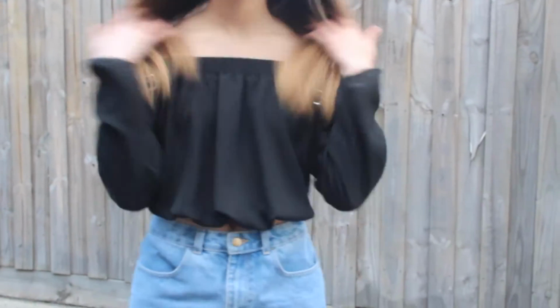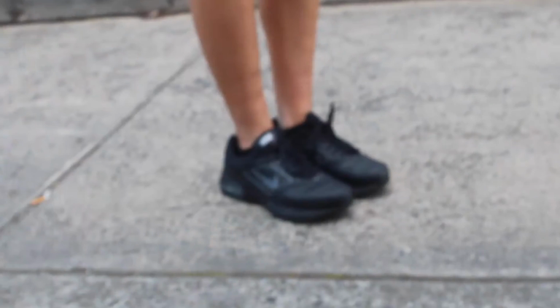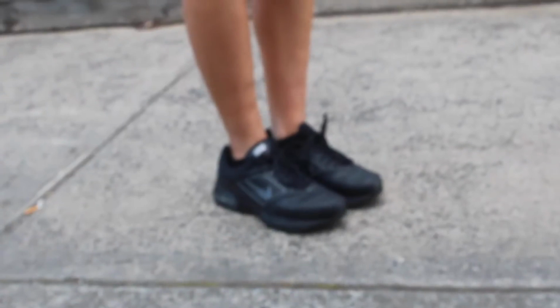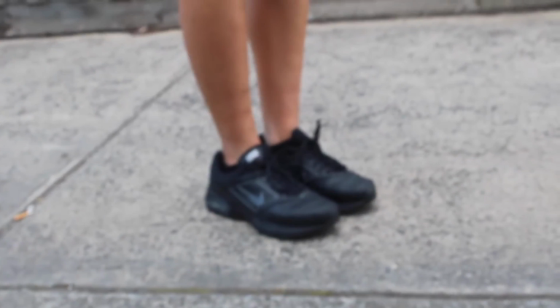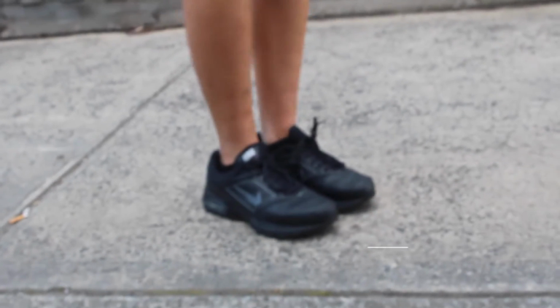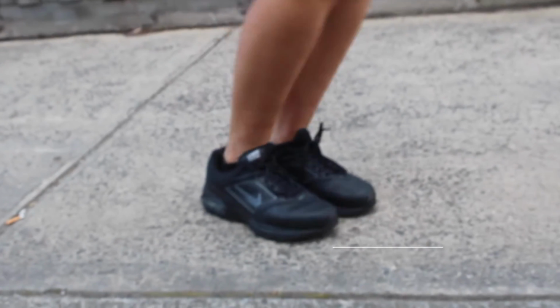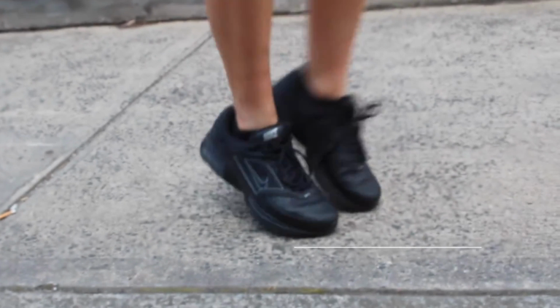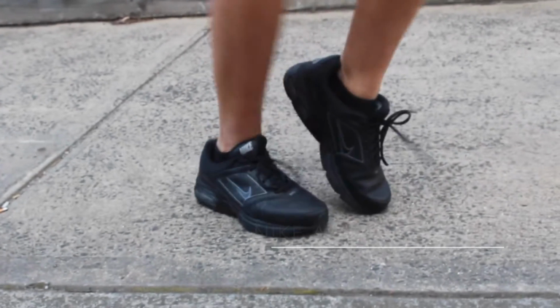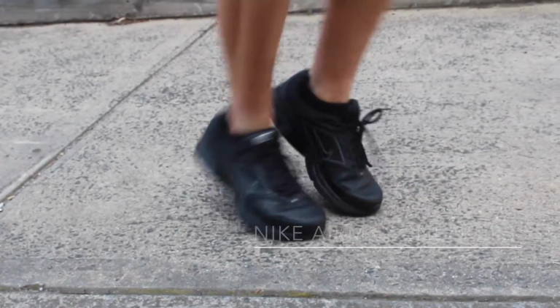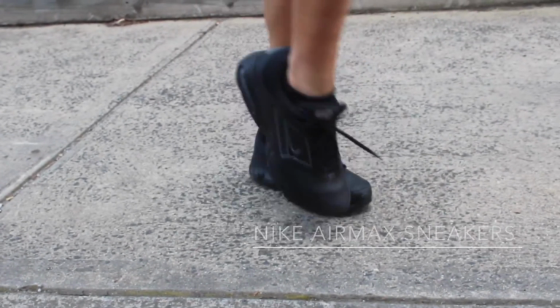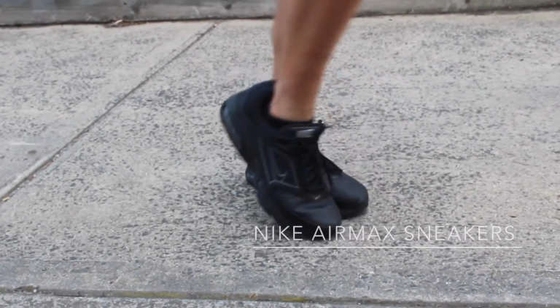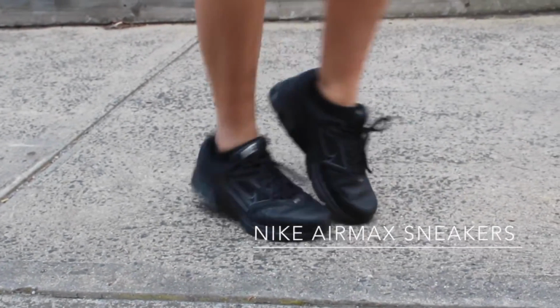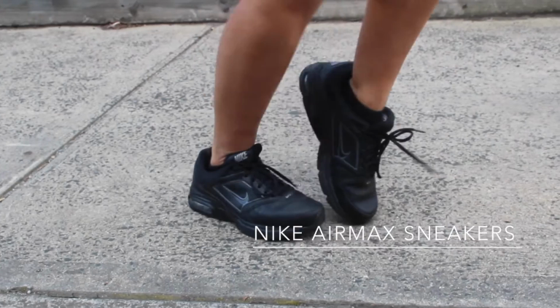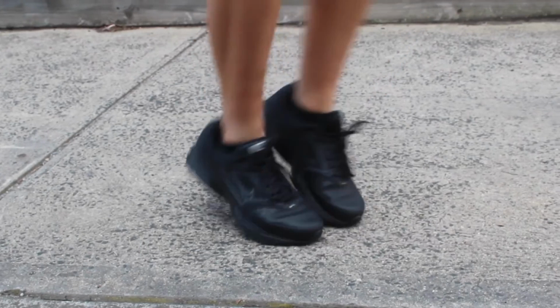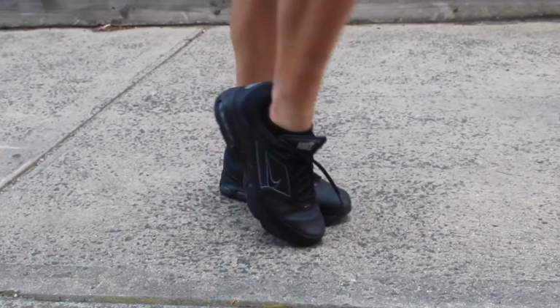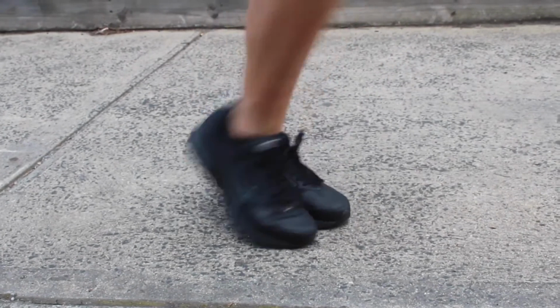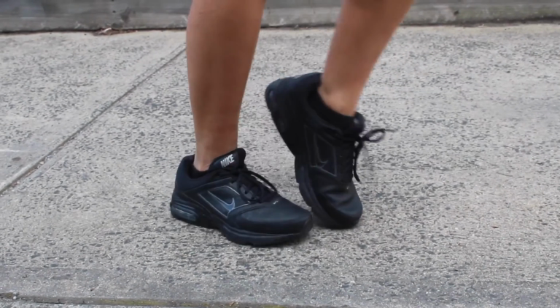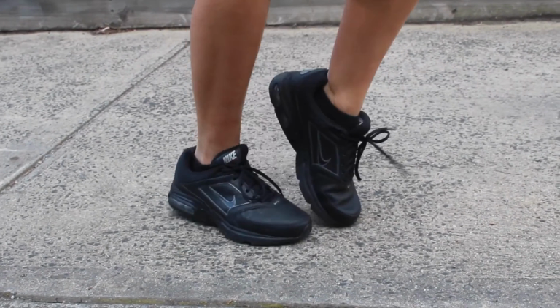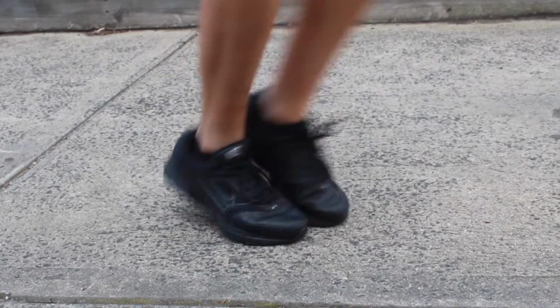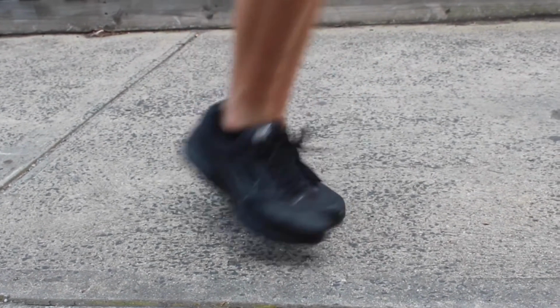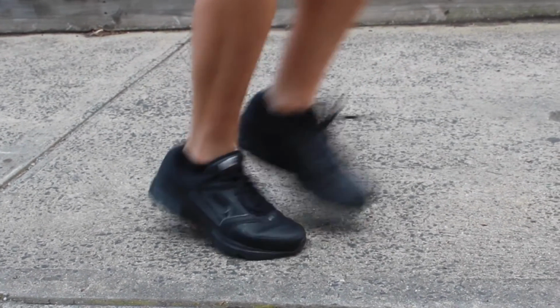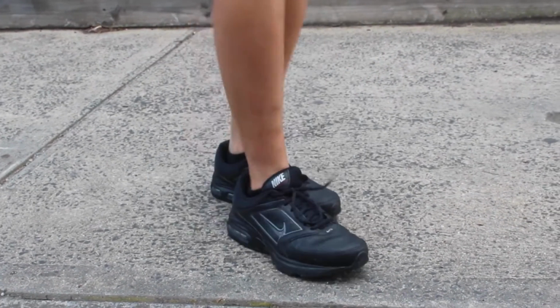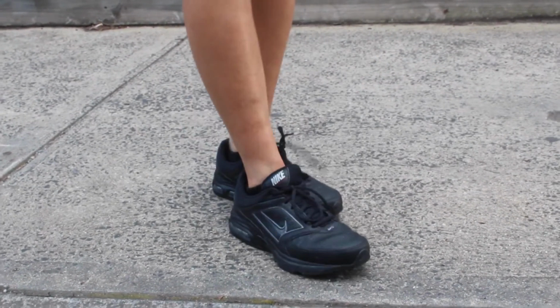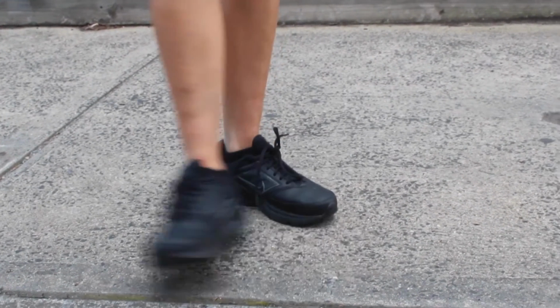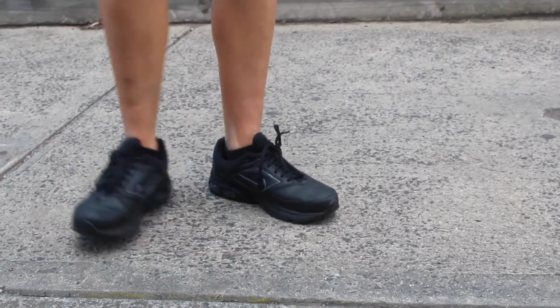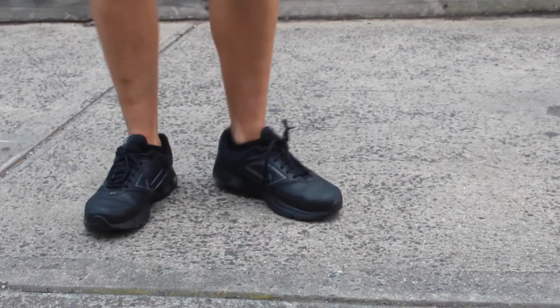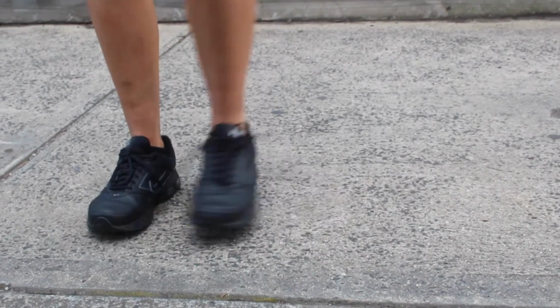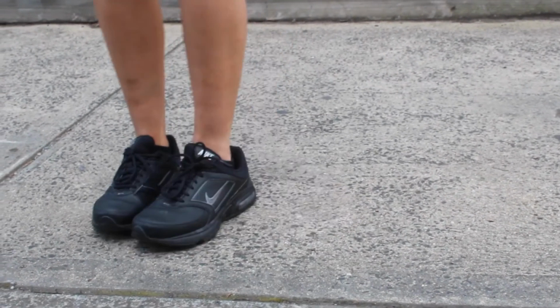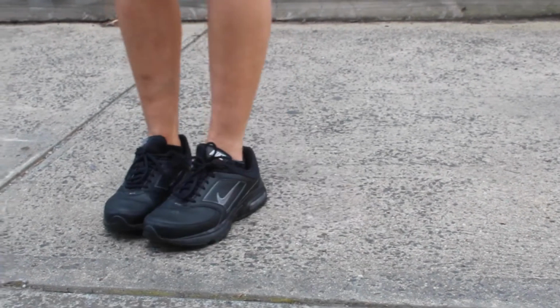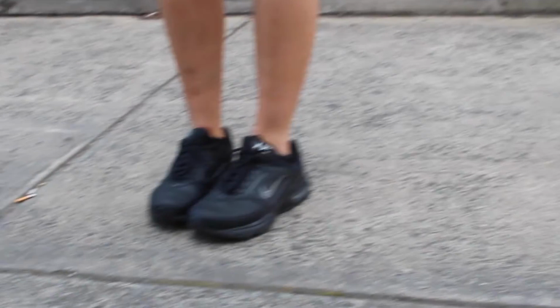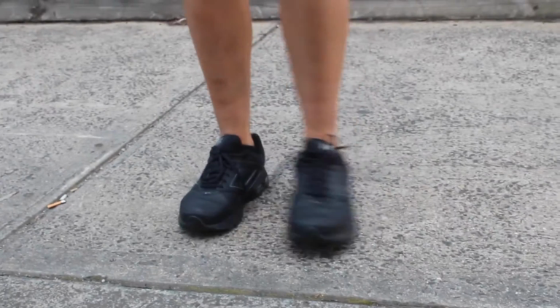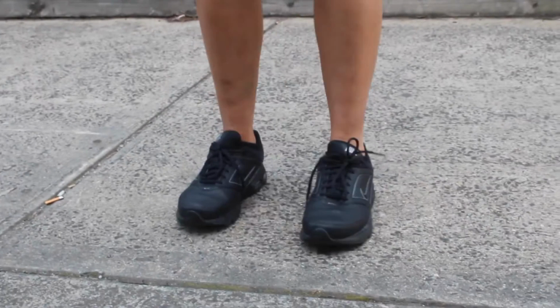These 90s Air Maxes are really cool because they're all black and also super padded, which allows you to run and jump super easily.